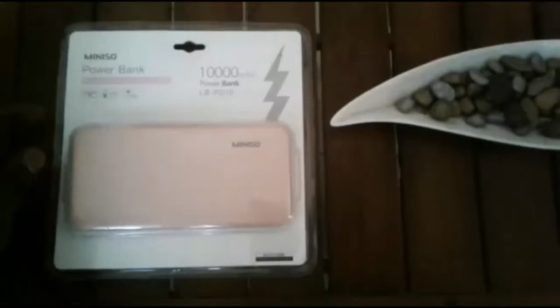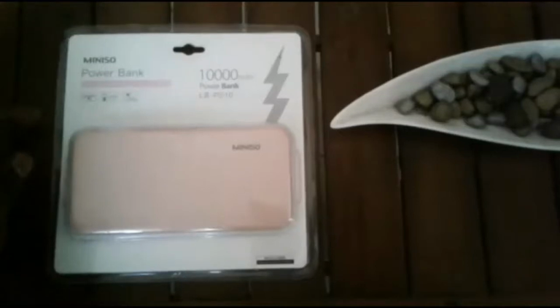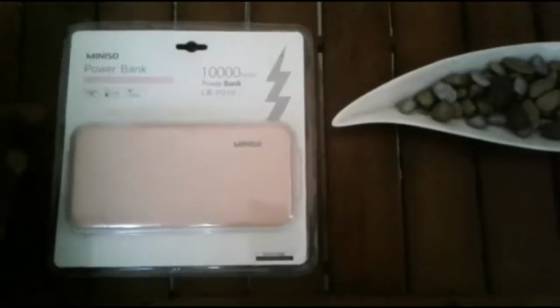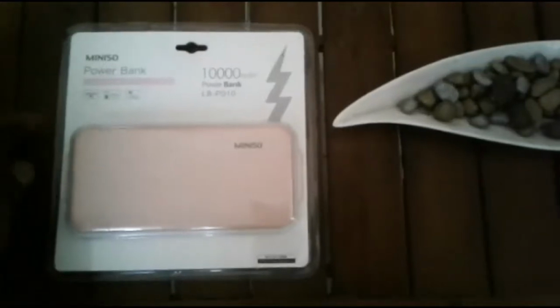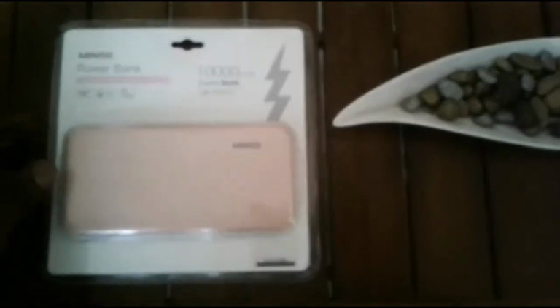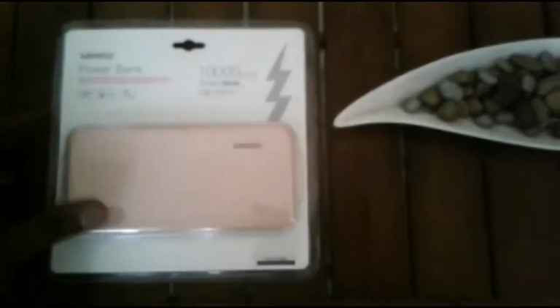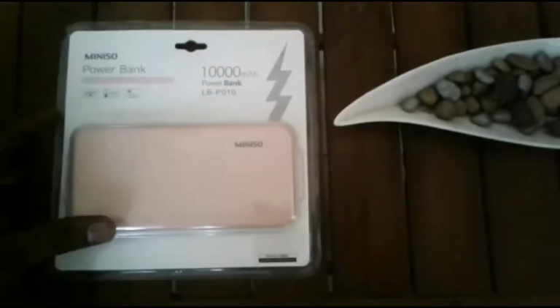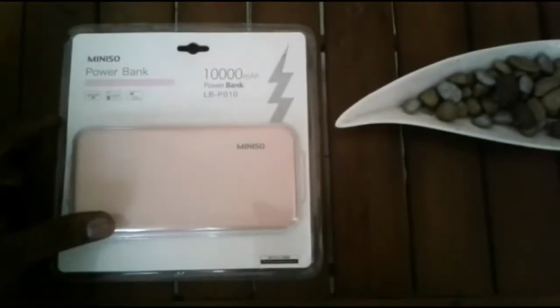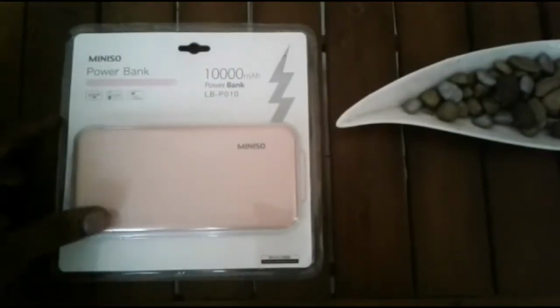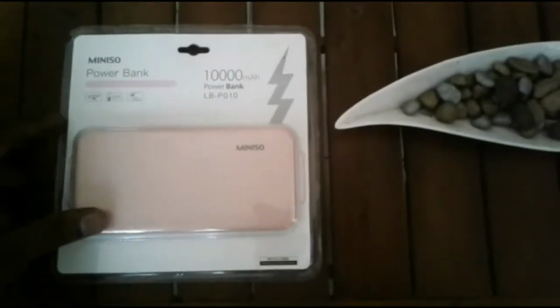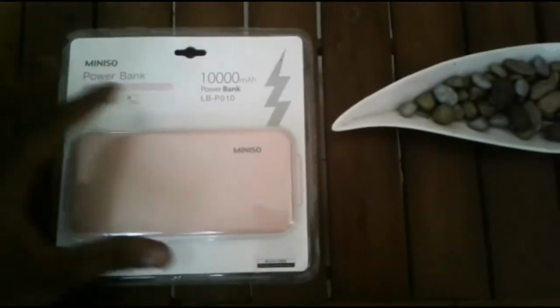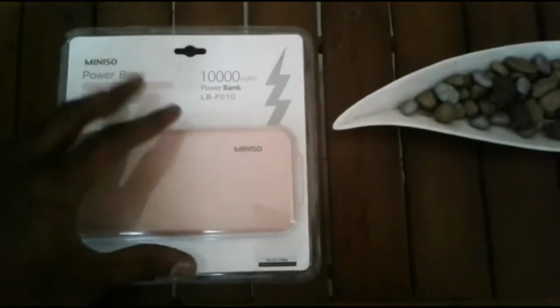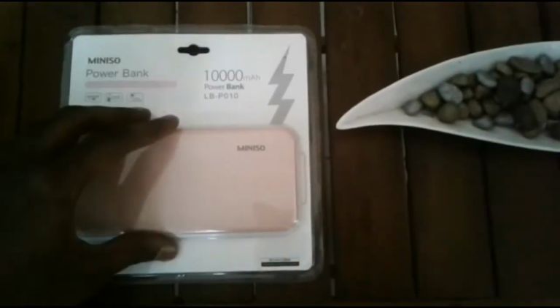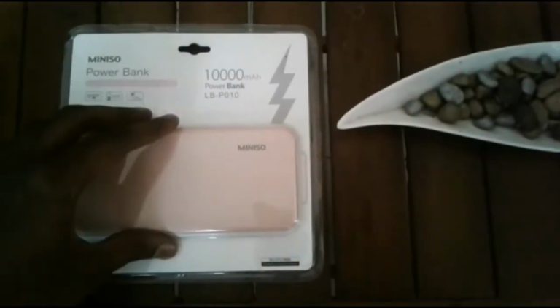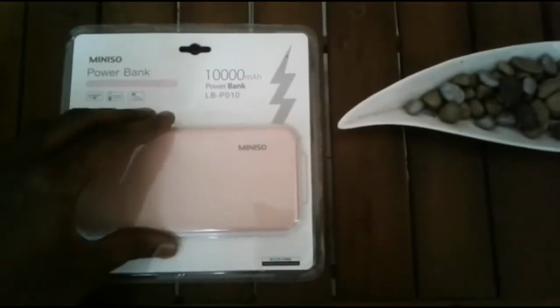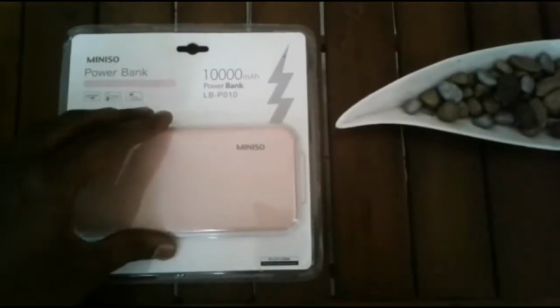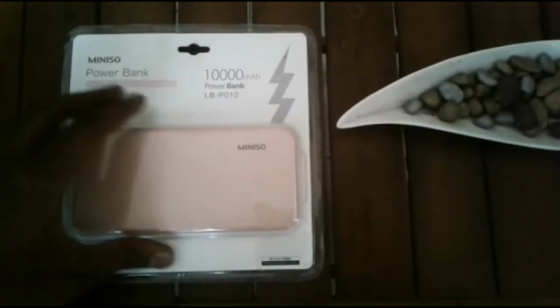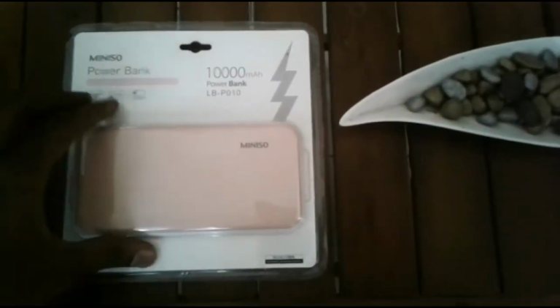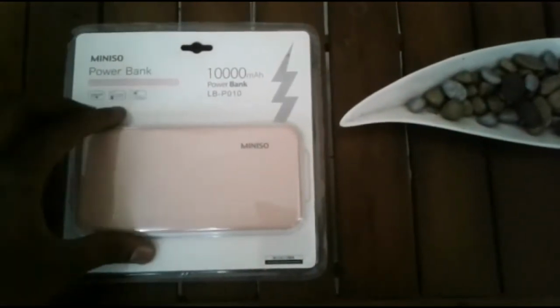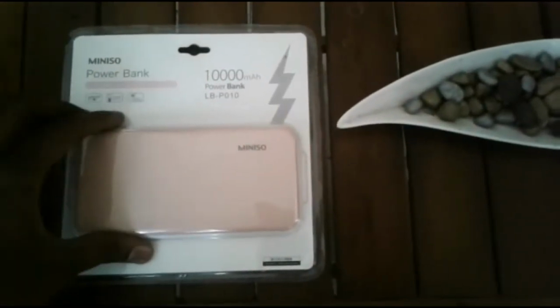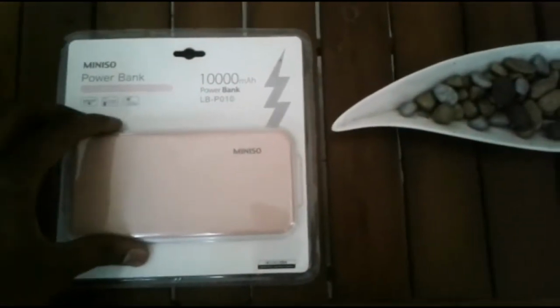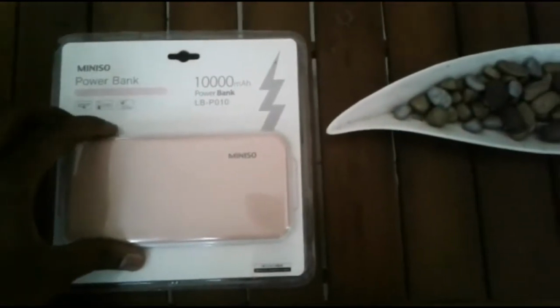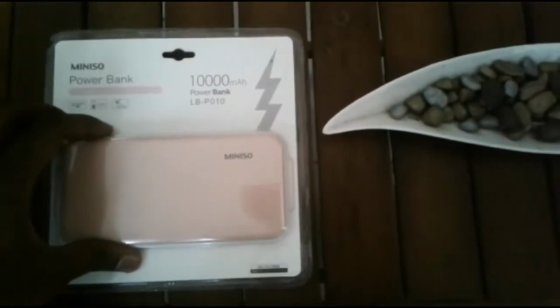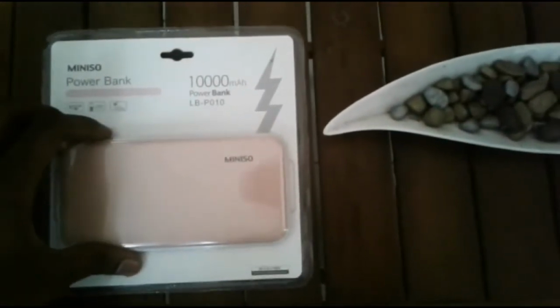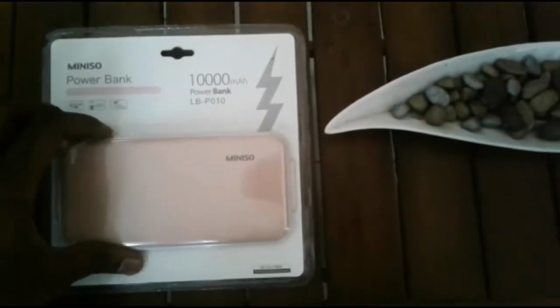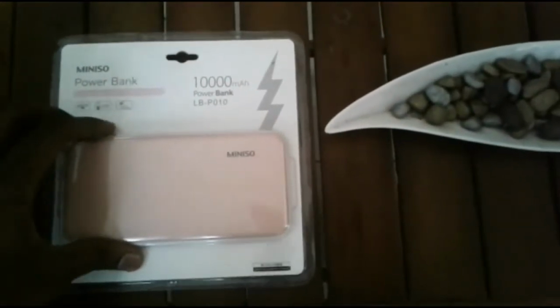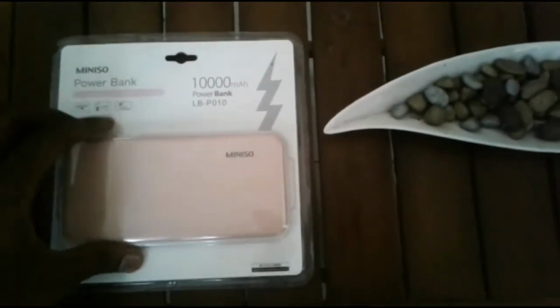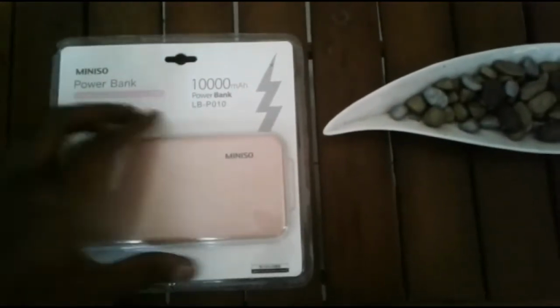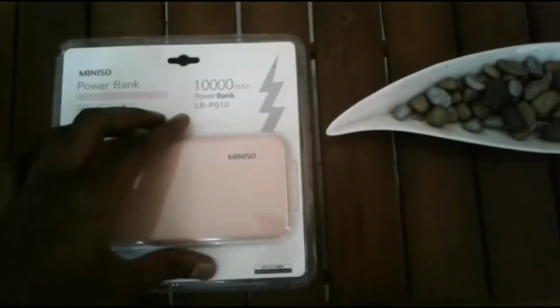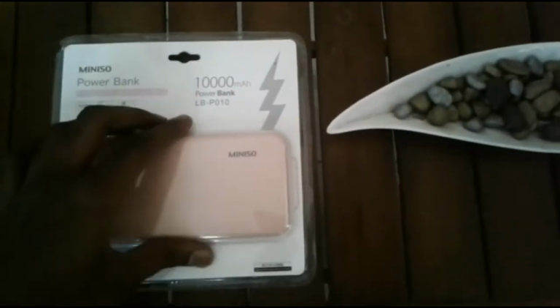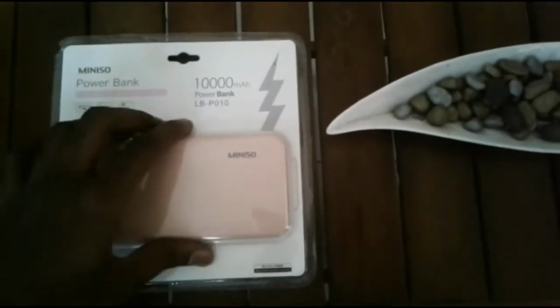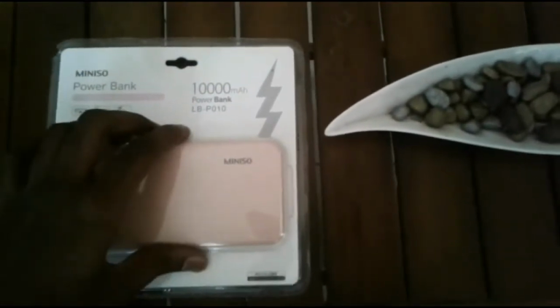Hello everyone, I'm going to show you the video of the Miniso Power Bank.